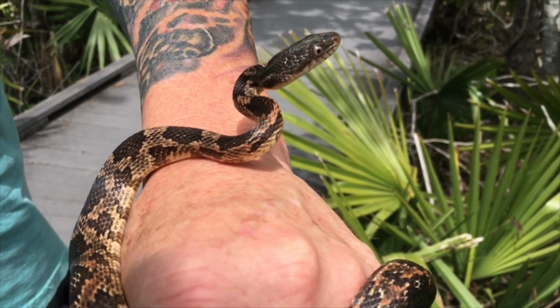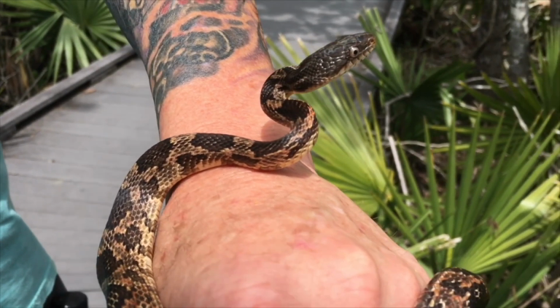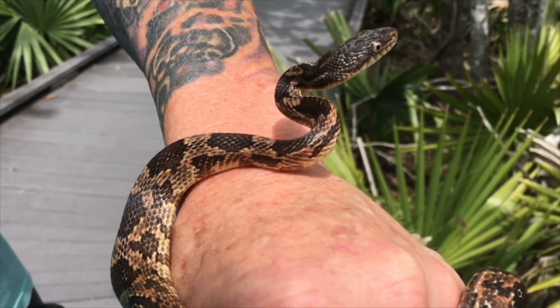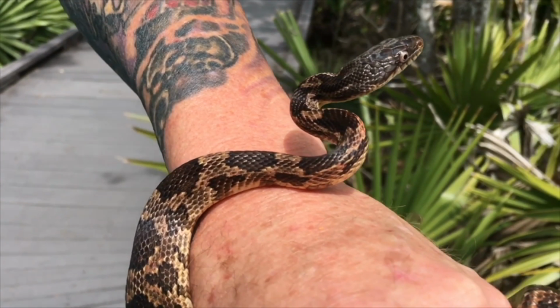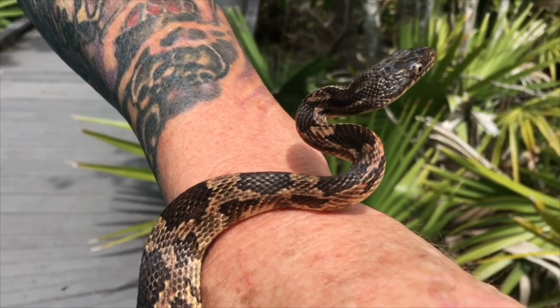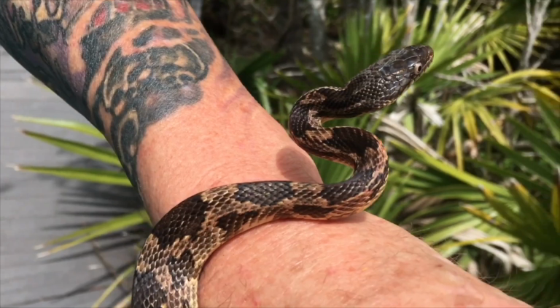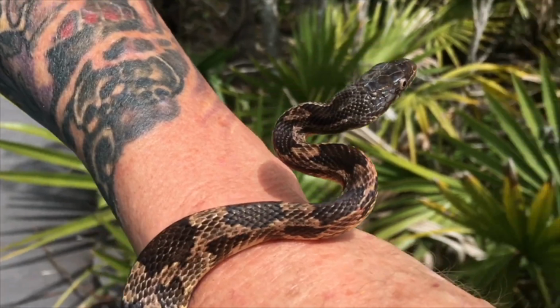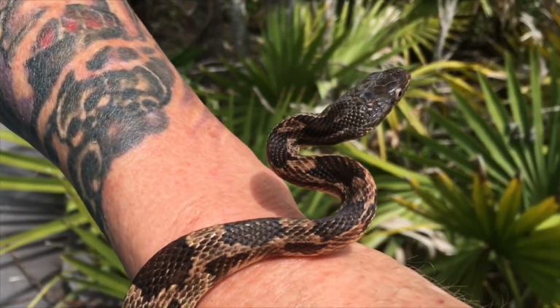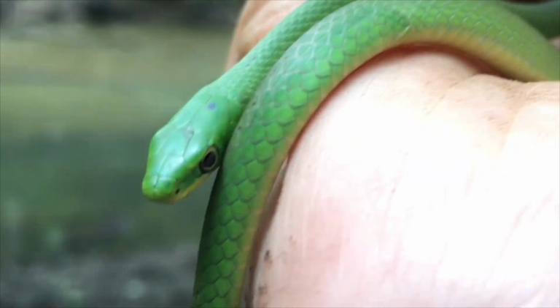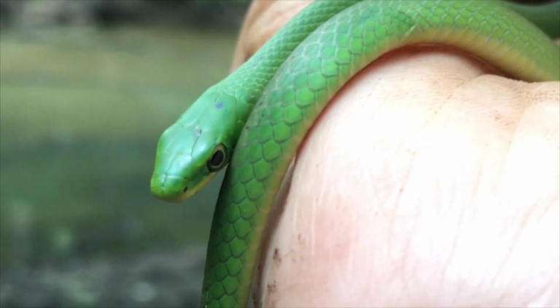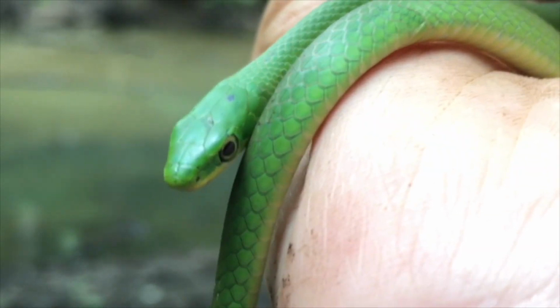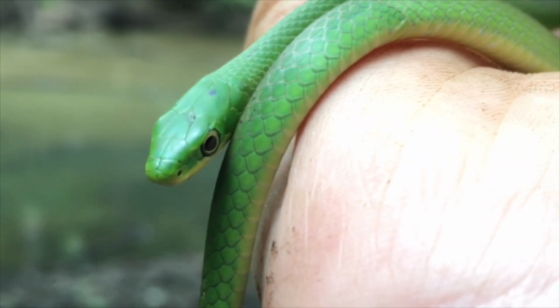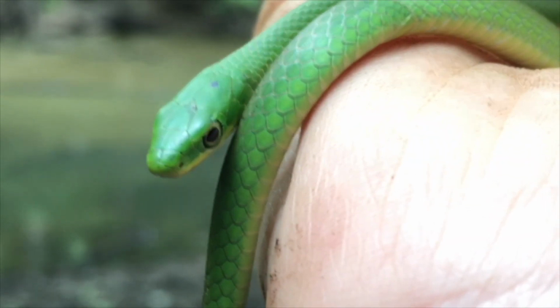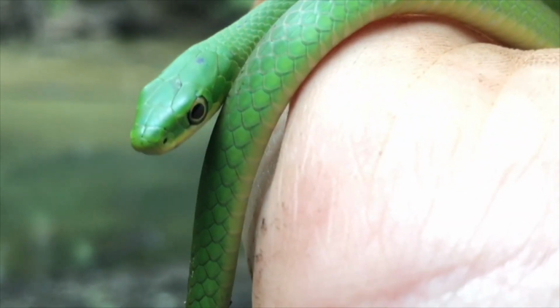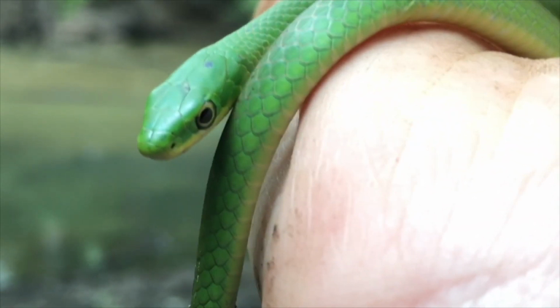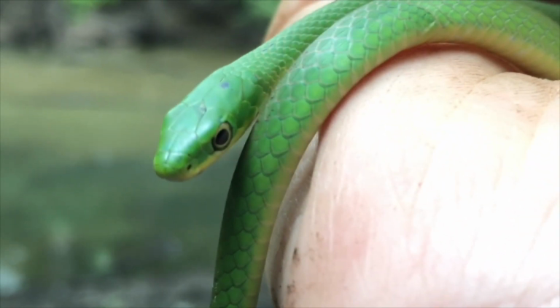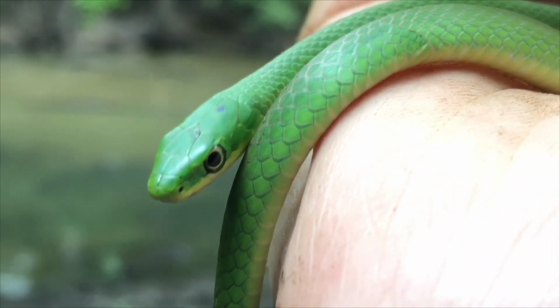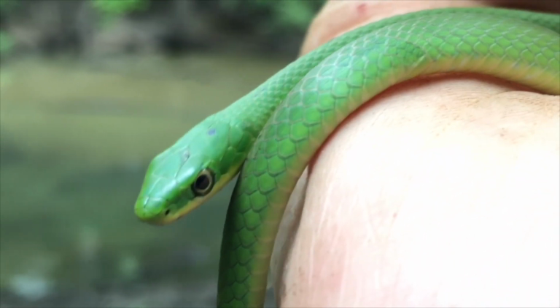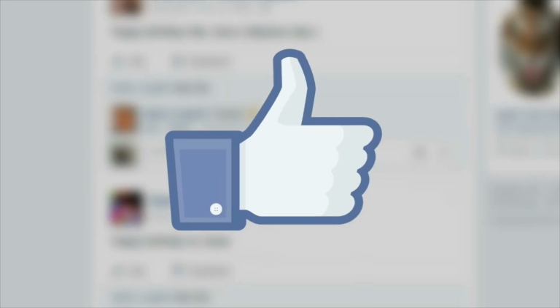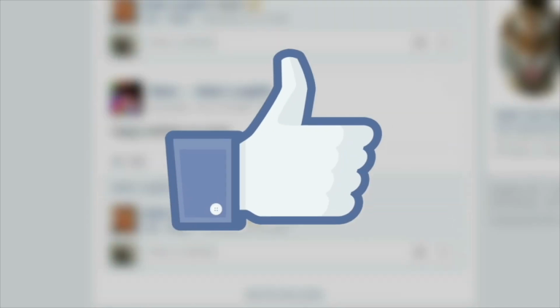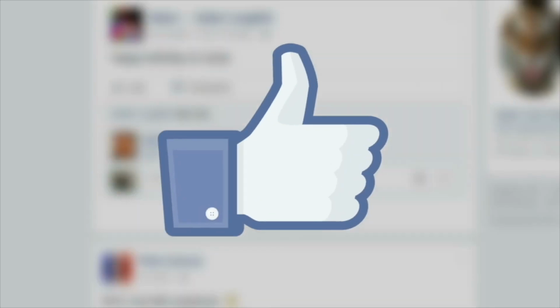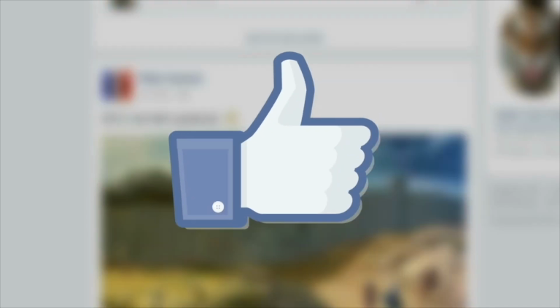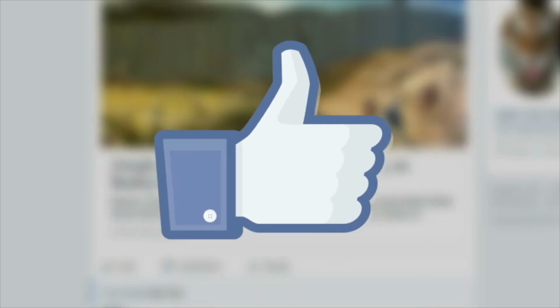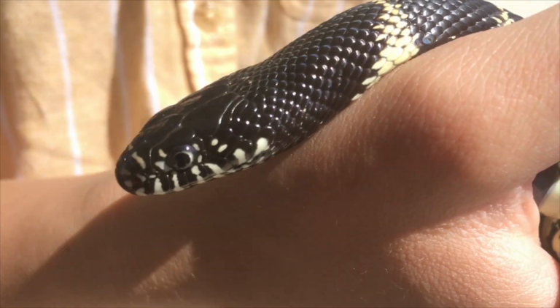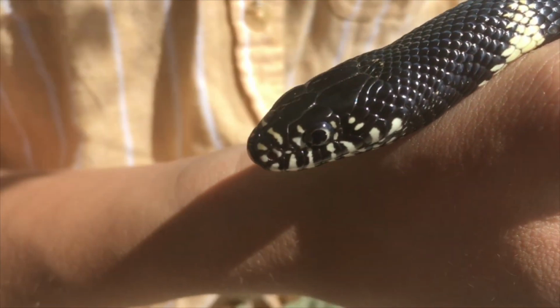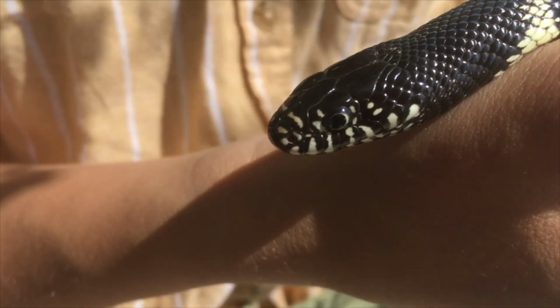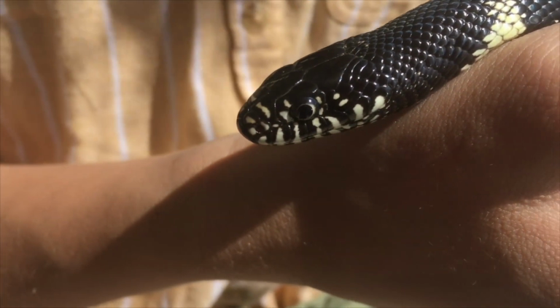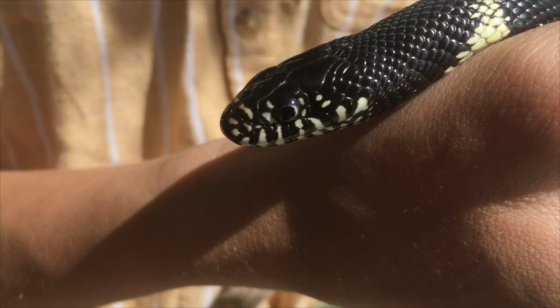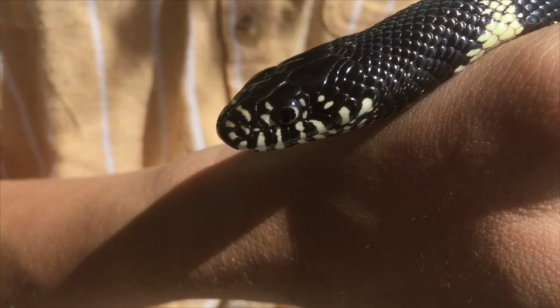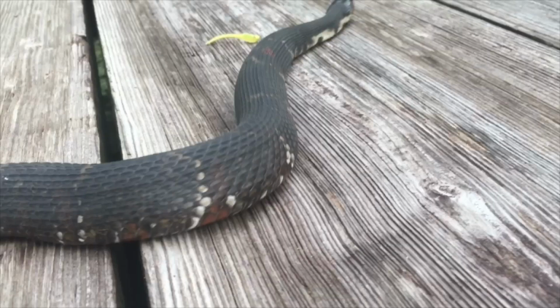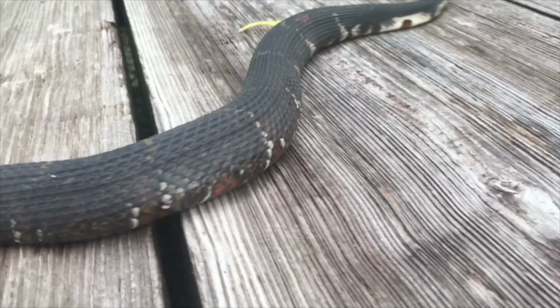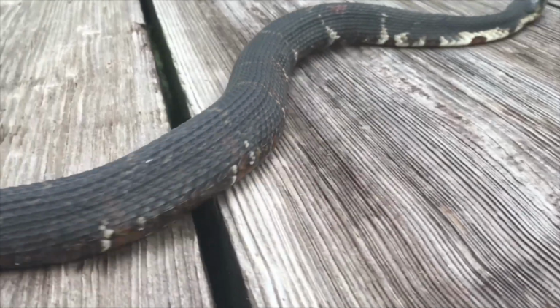Thank you guys so much for watching and taking the time to educate yourself on the Western Ribbon Snake. If you enjoyed this episode of Snakes on the Brain, let me know by giving this video a like. And if you want to learn about other snakes I've caught, make sure to subscribe. I'll see you next time with possibly an even cooler snake.